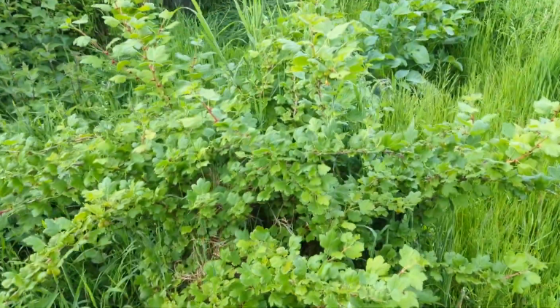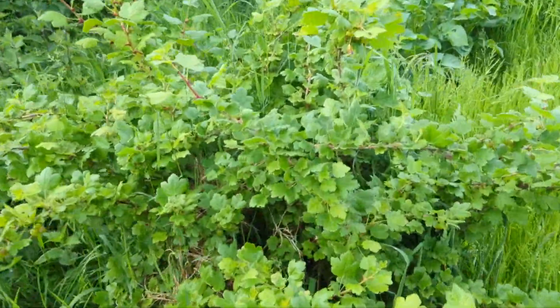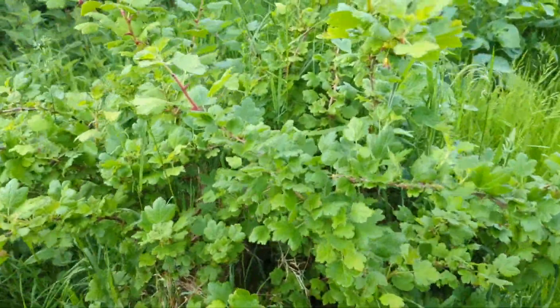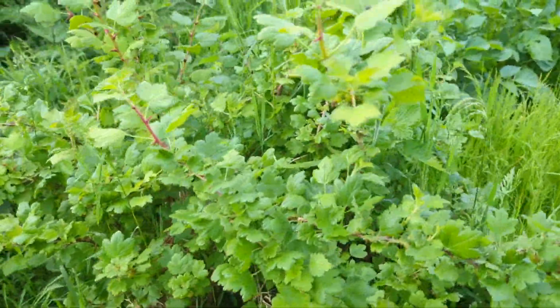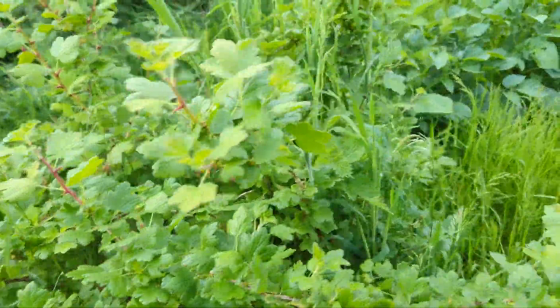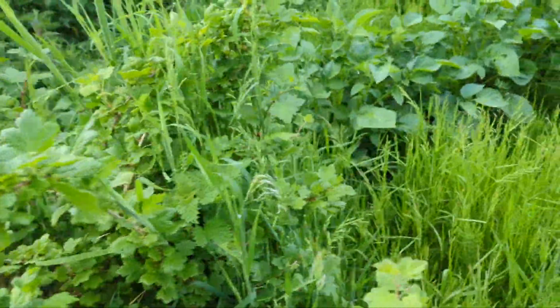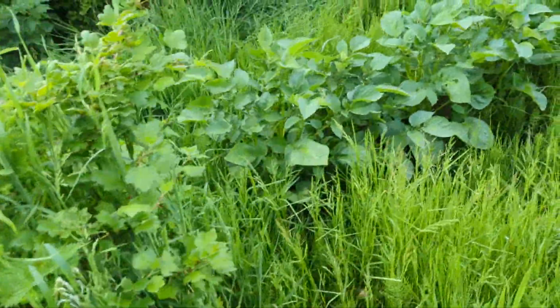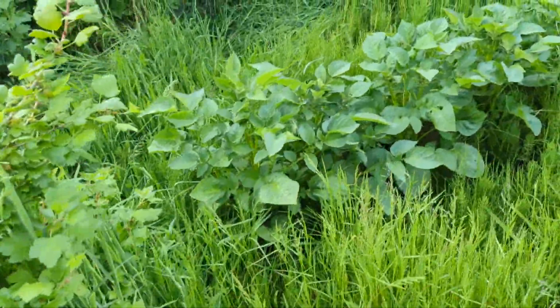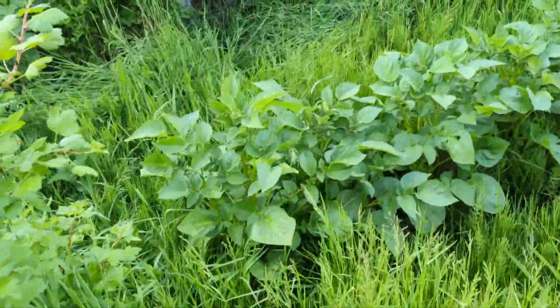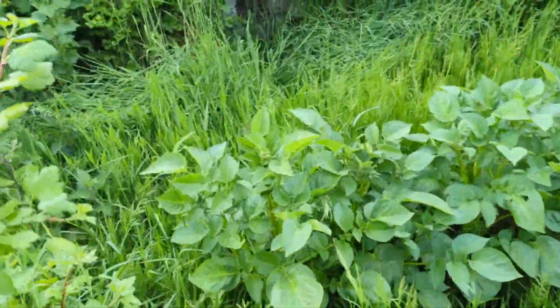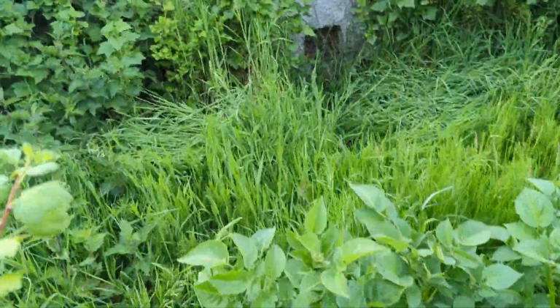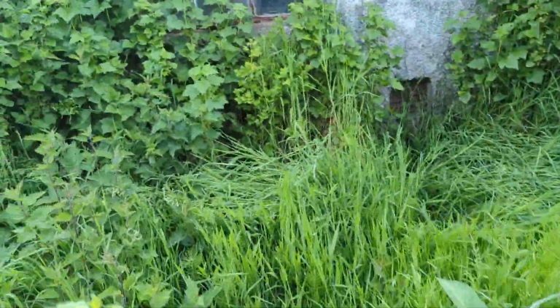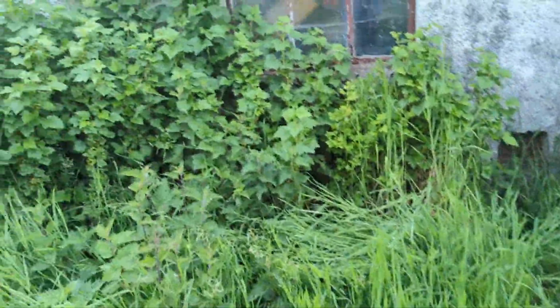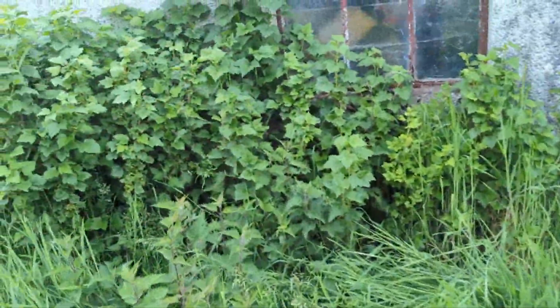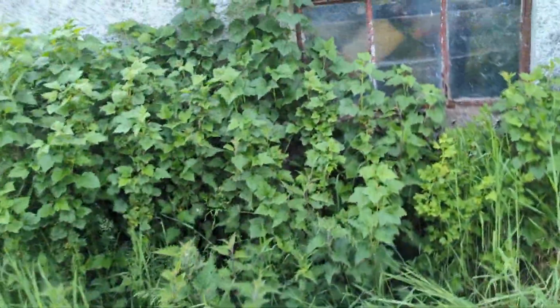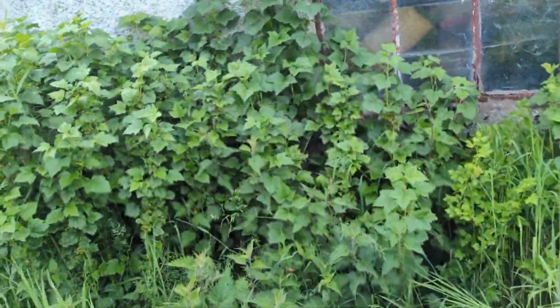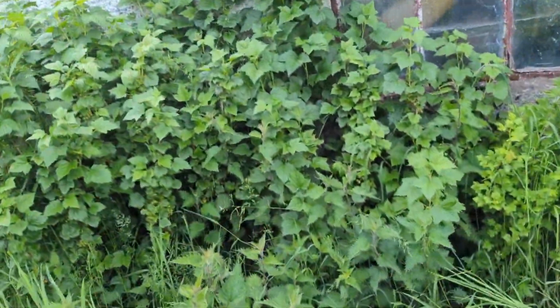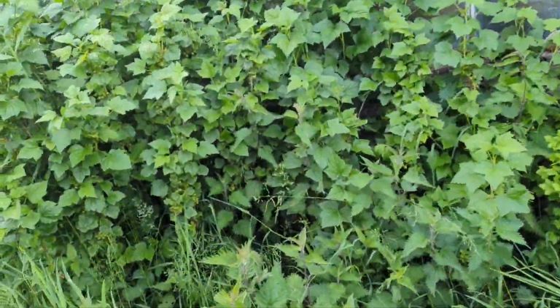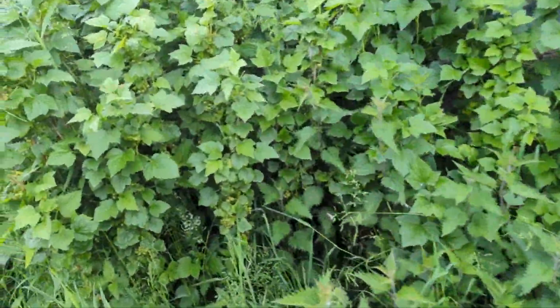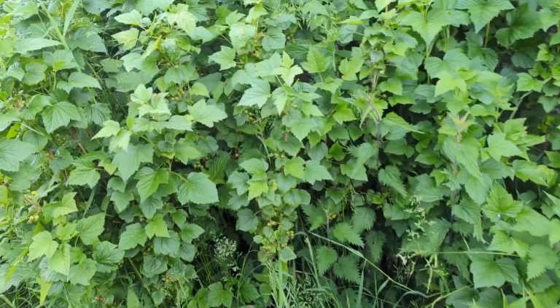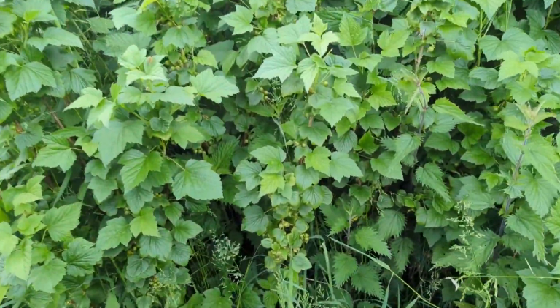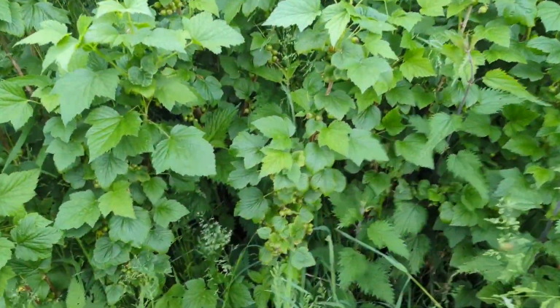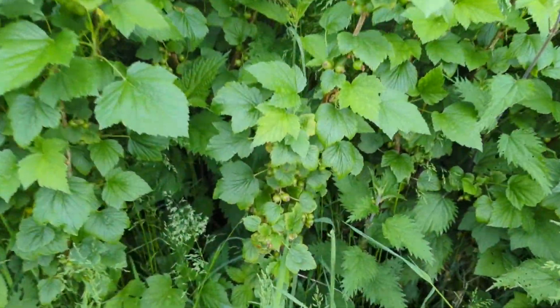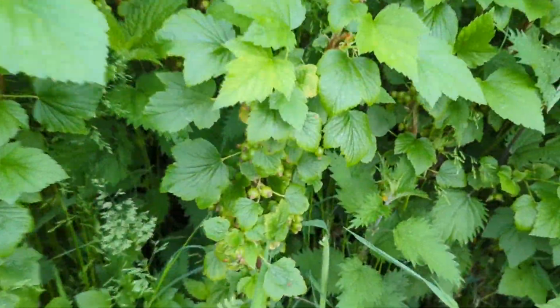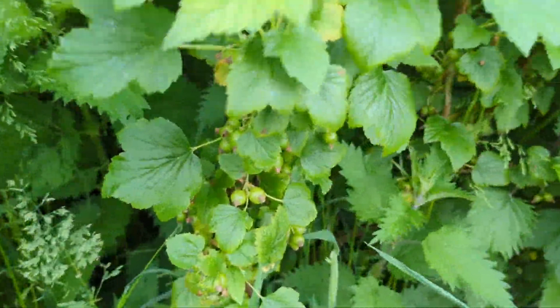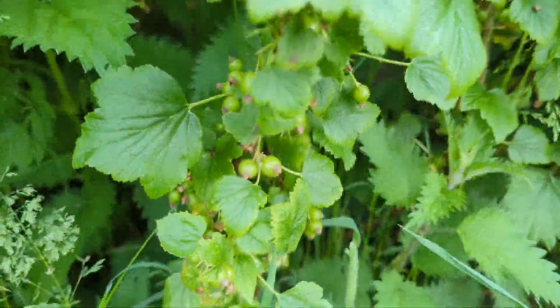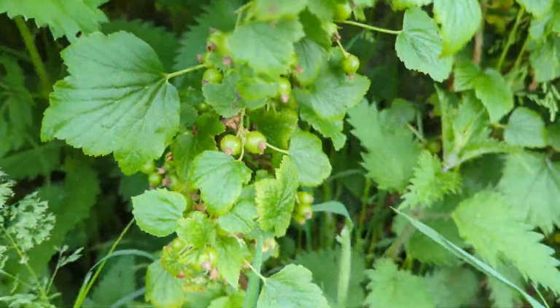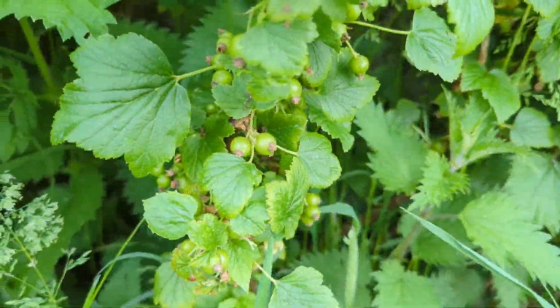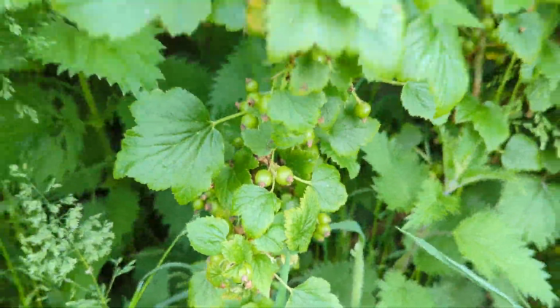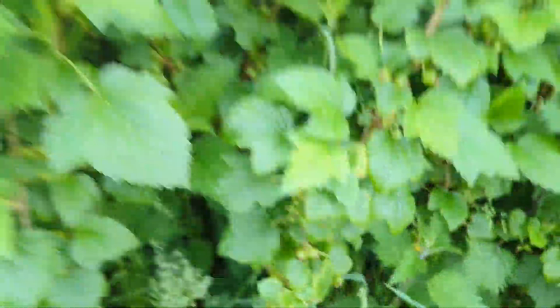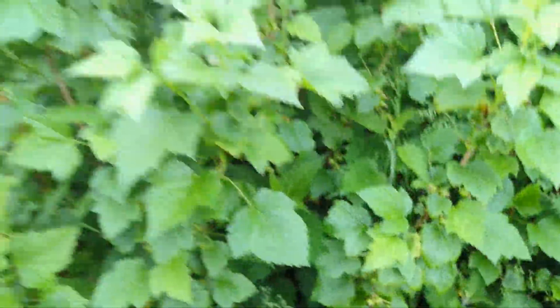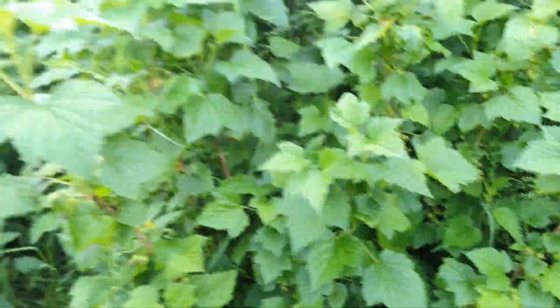That's more gooseberries — class, I can actually tell what they are now. Oh actually yeah, those are gooseberries.